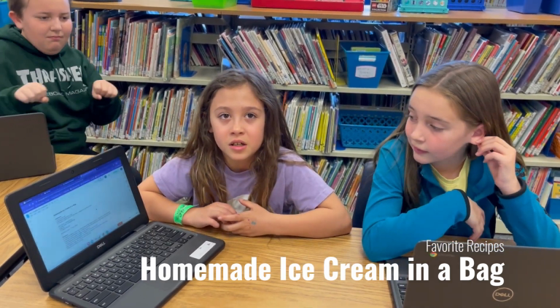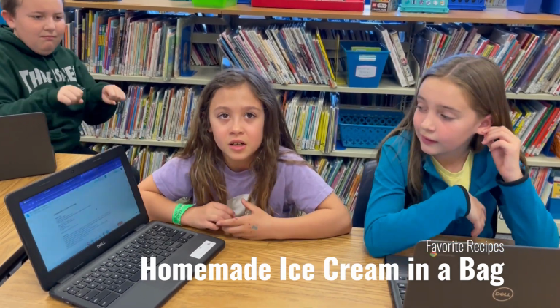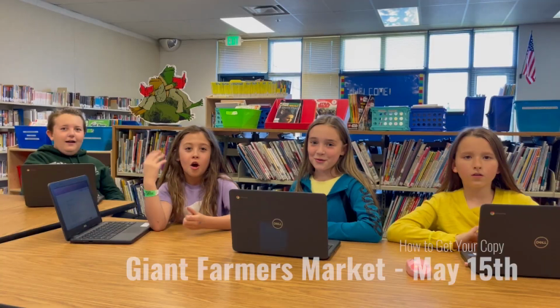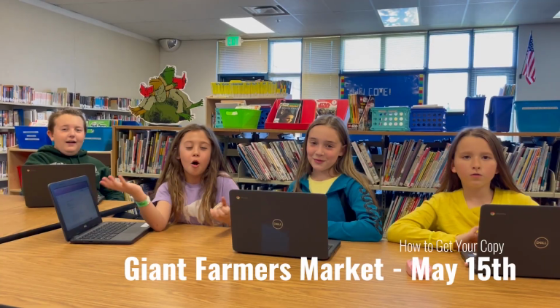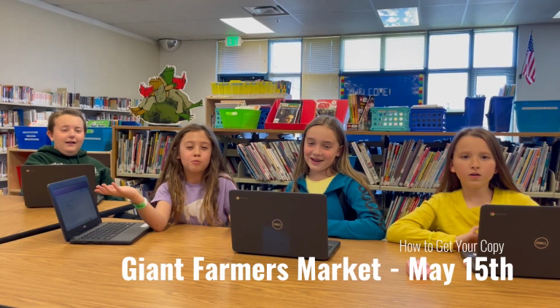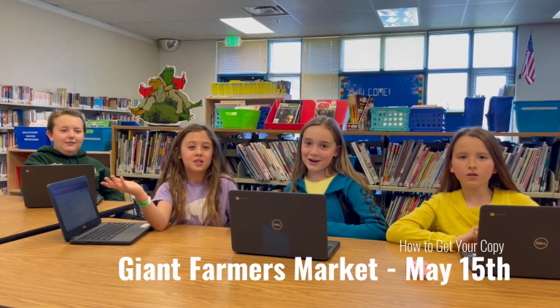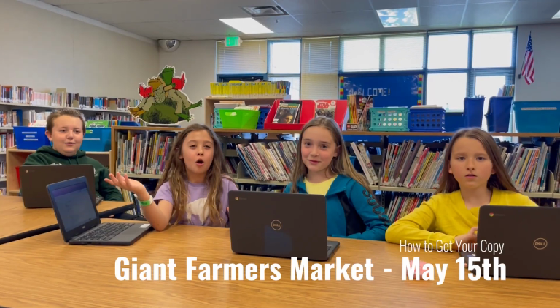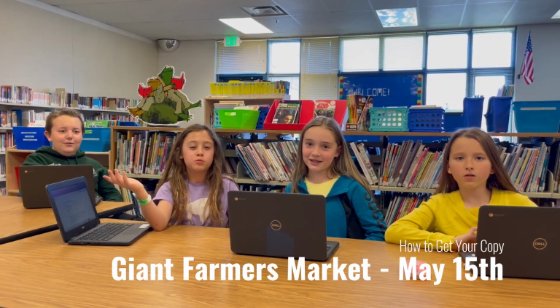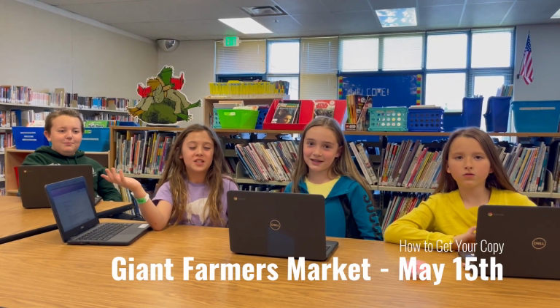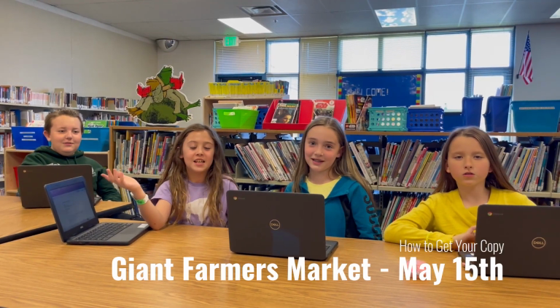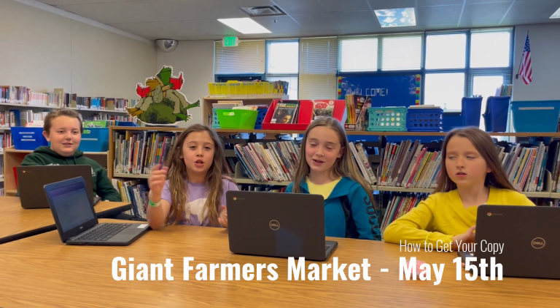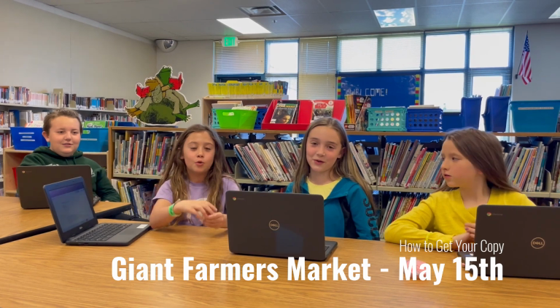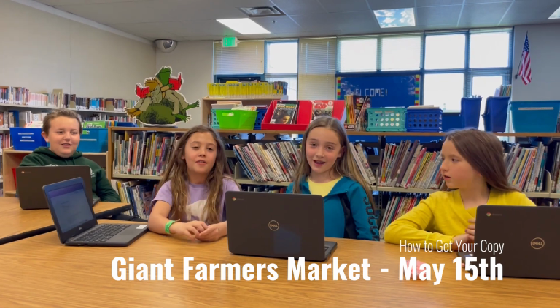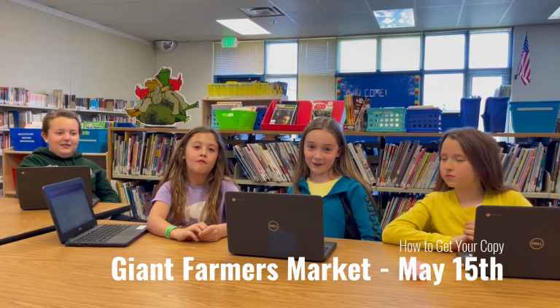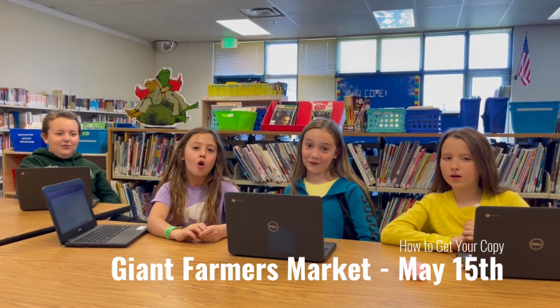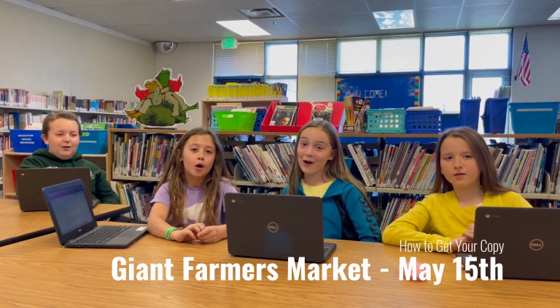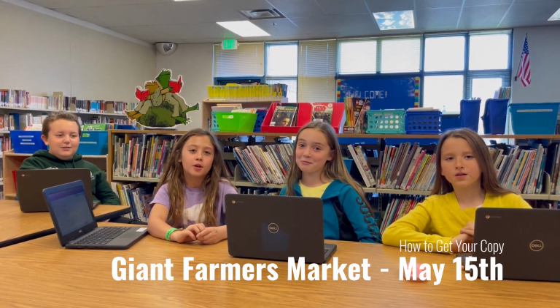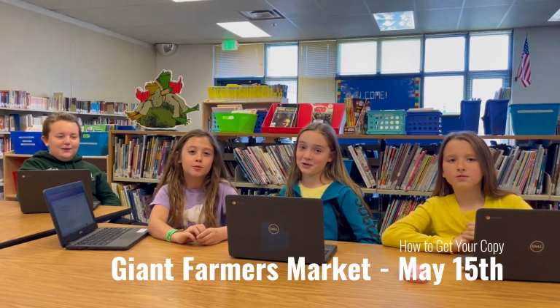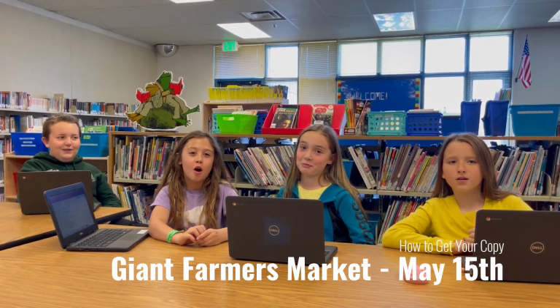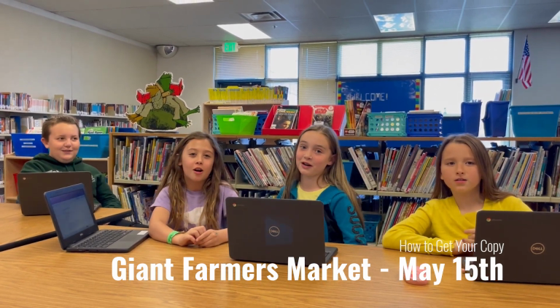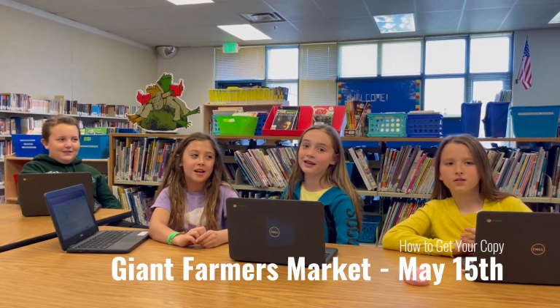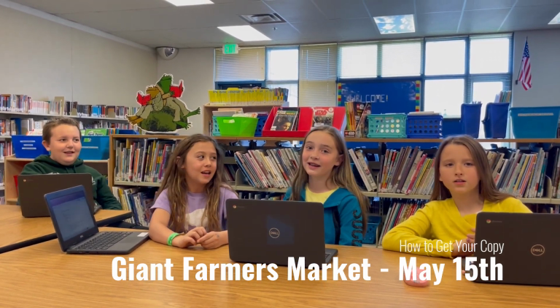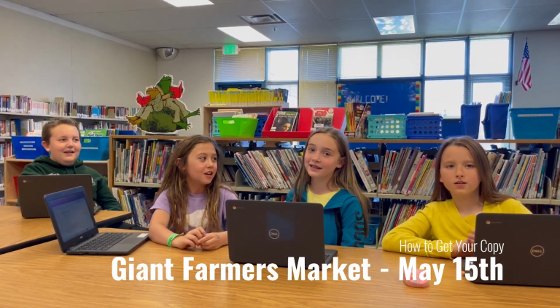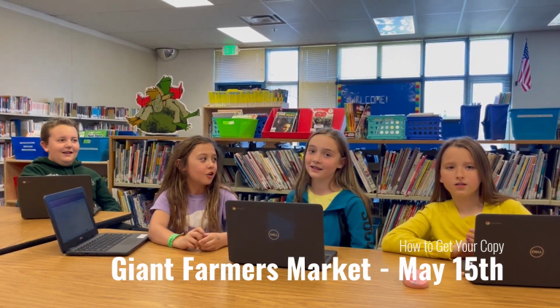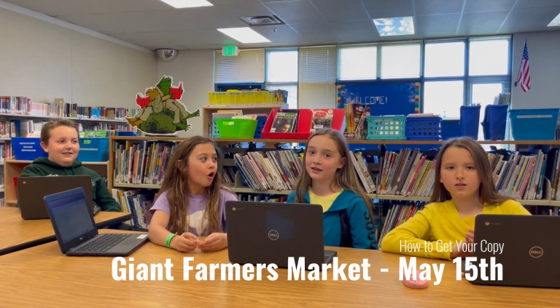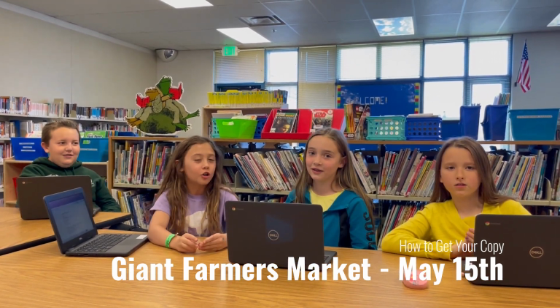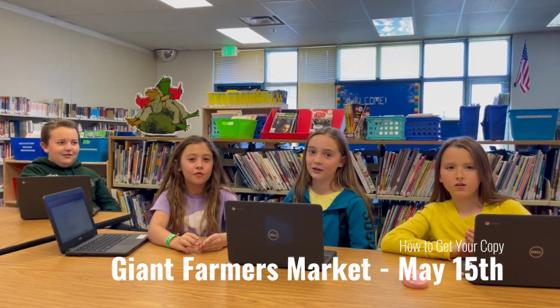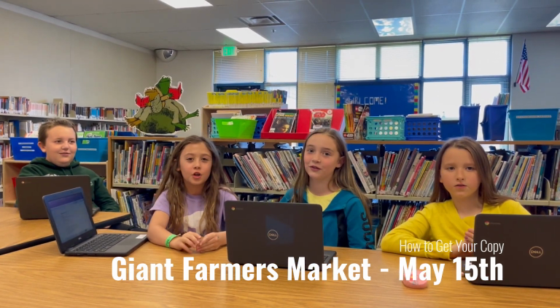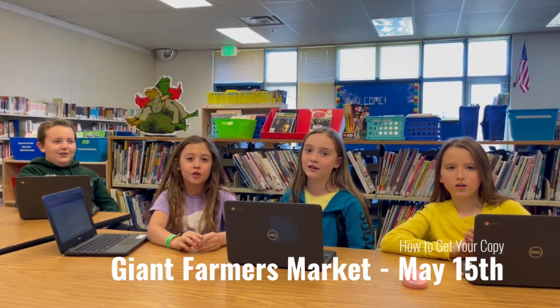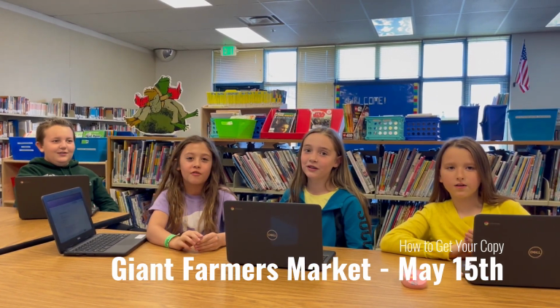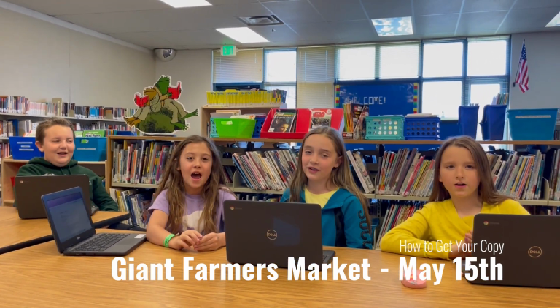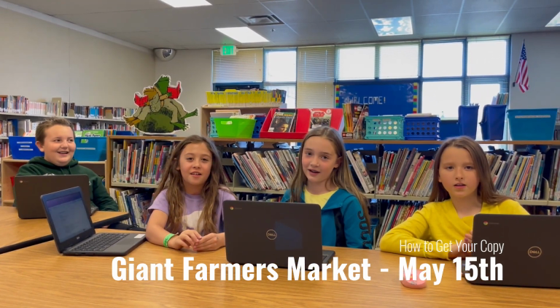We hope to see you at the Farmer's Market in Gardnerville, Nevada.